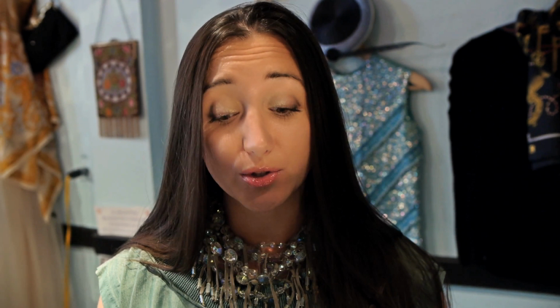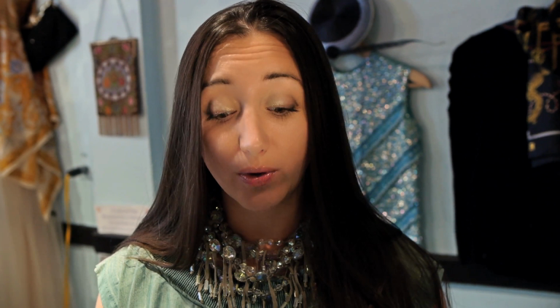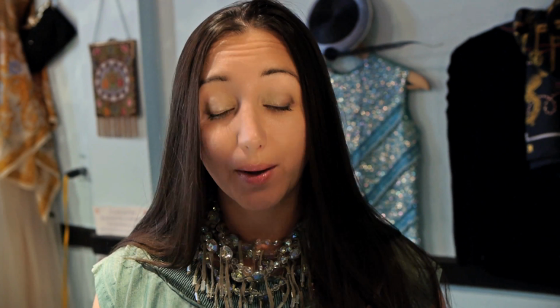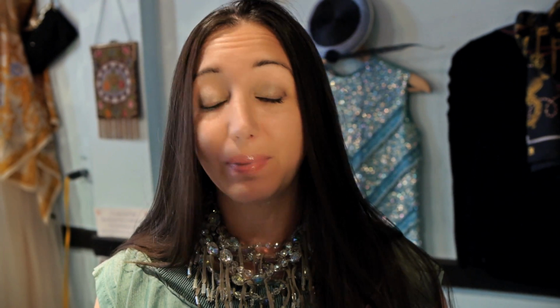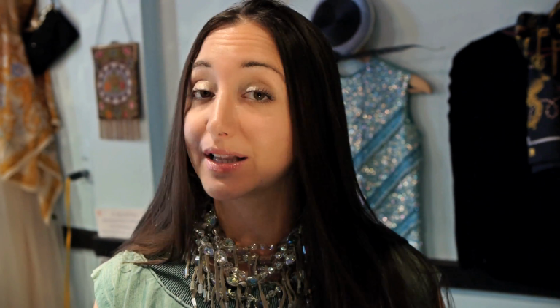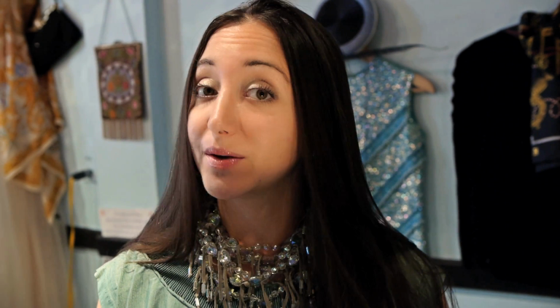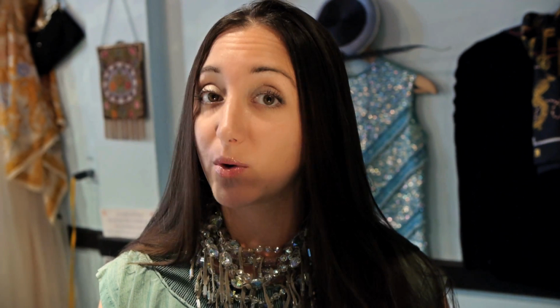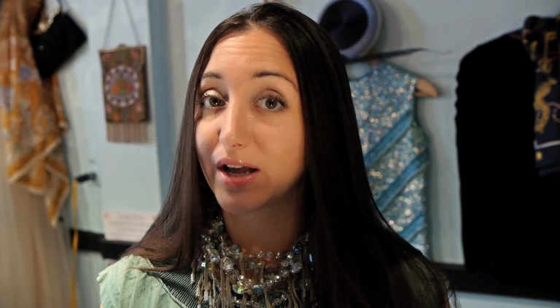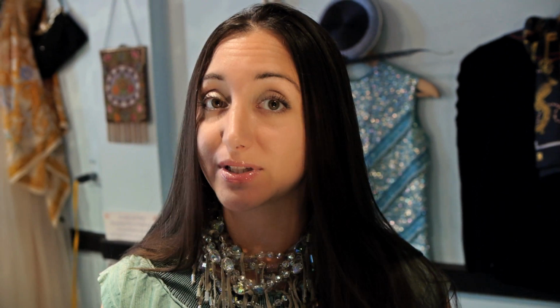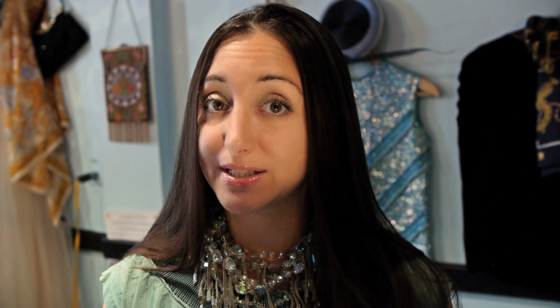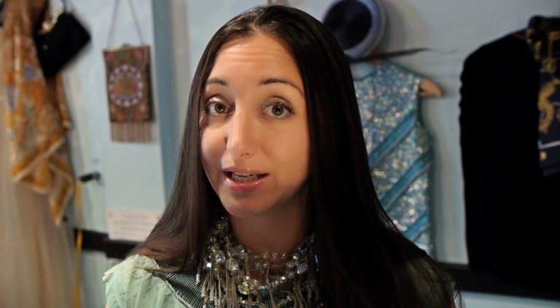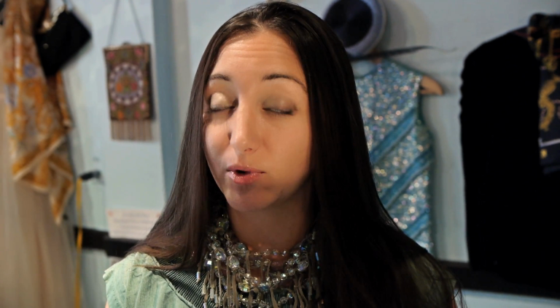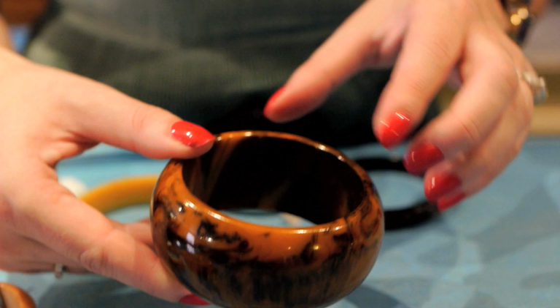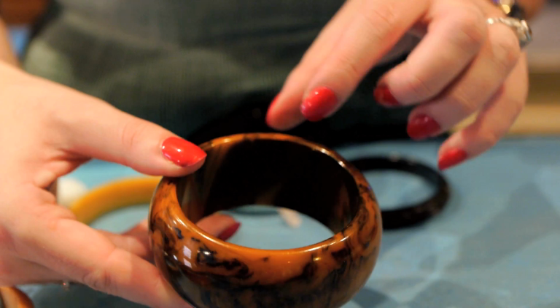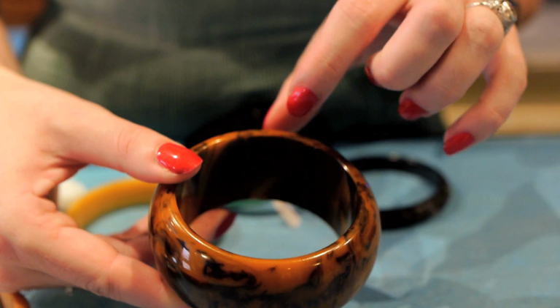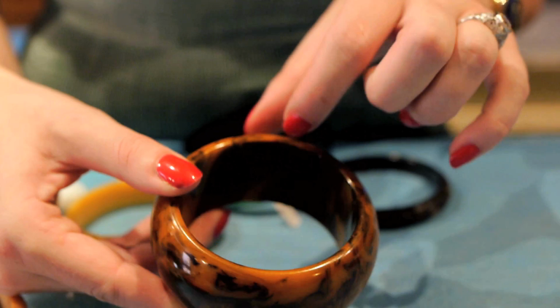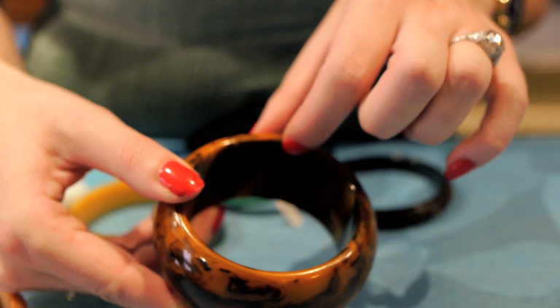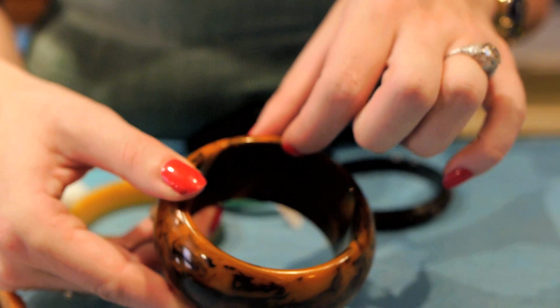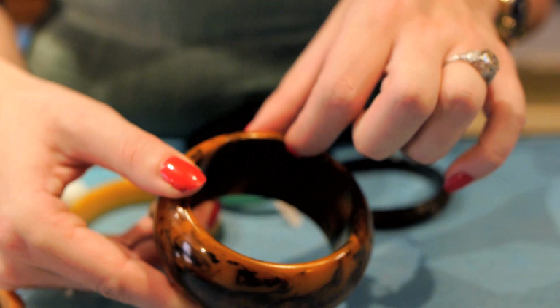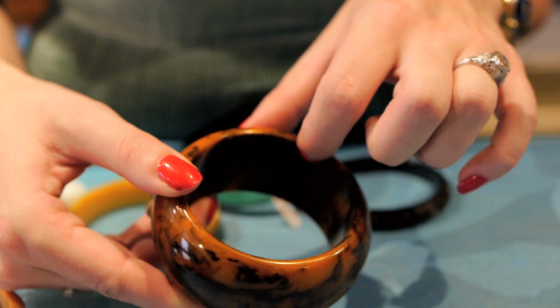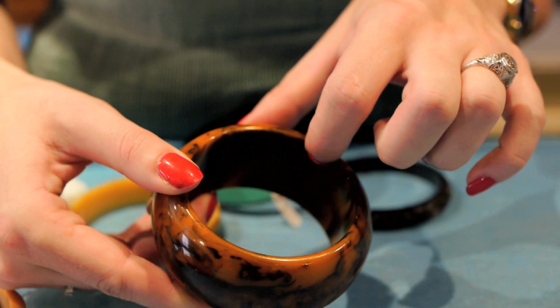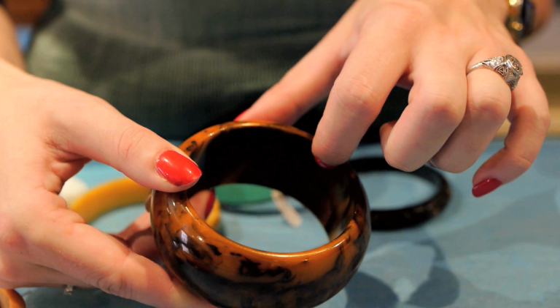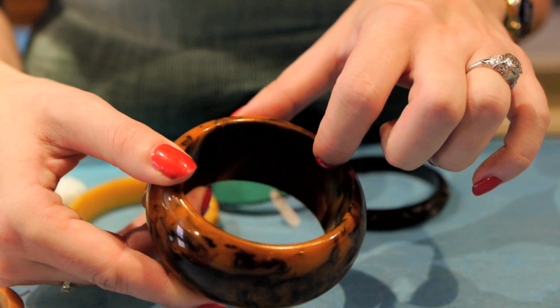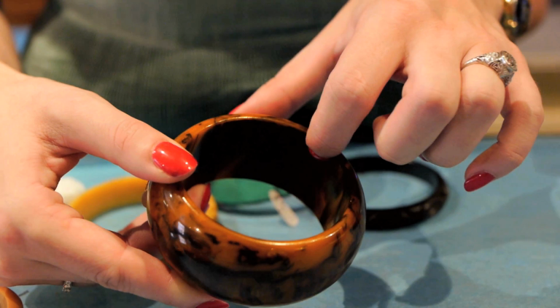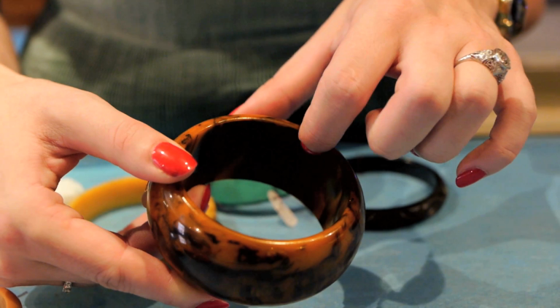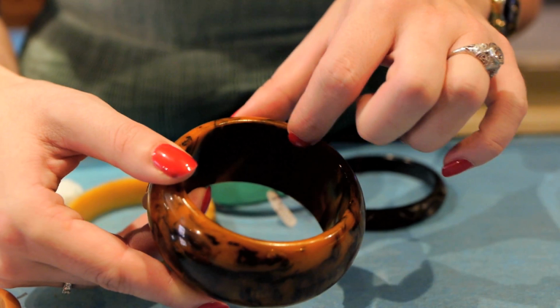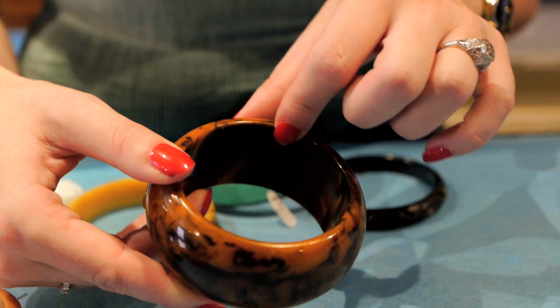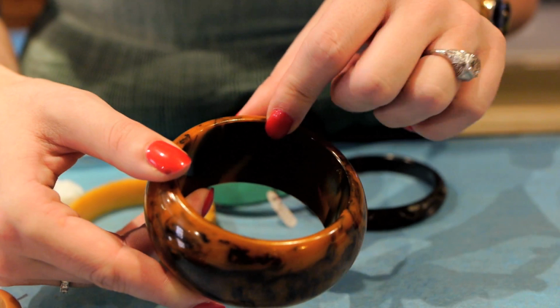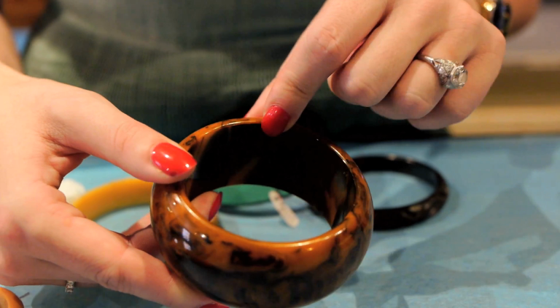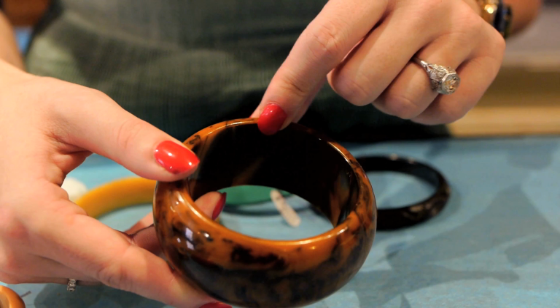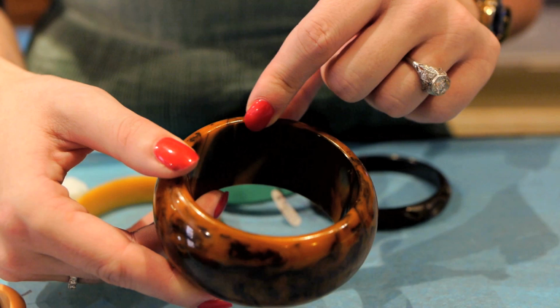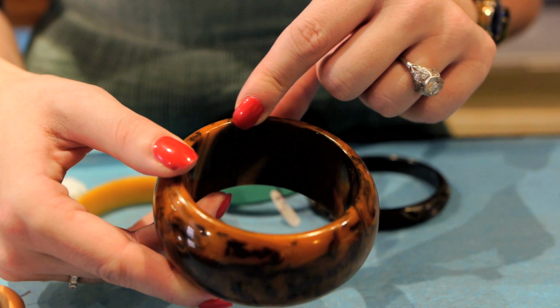Also, Bakelite won't have a seam inside of it. It's not poured like a plastic — it's molded.